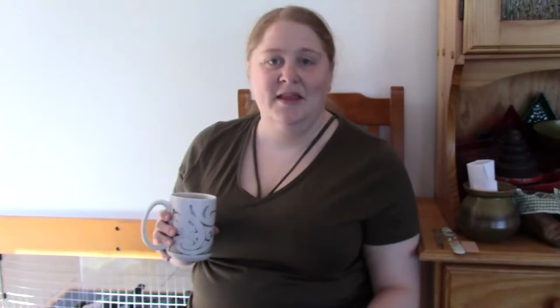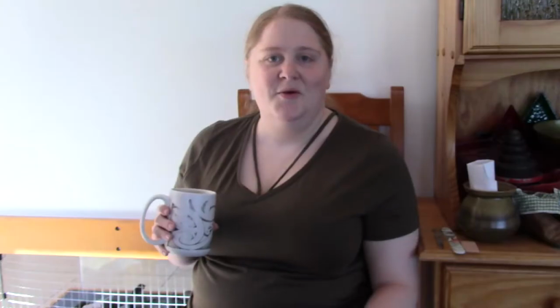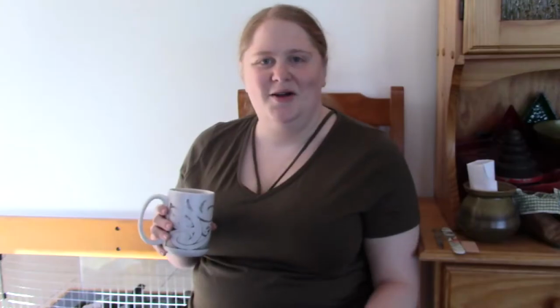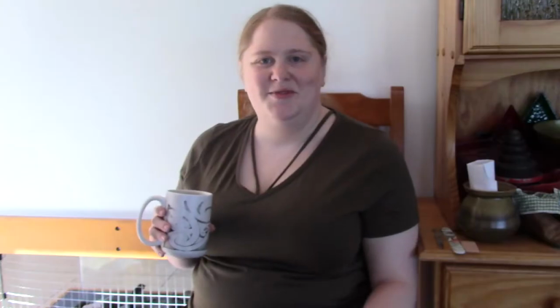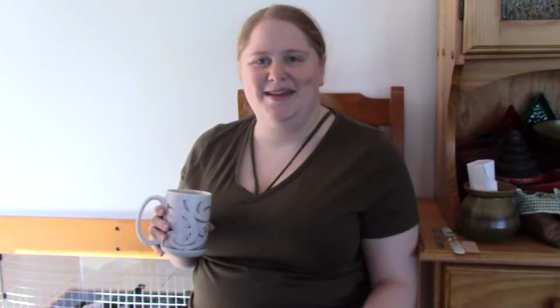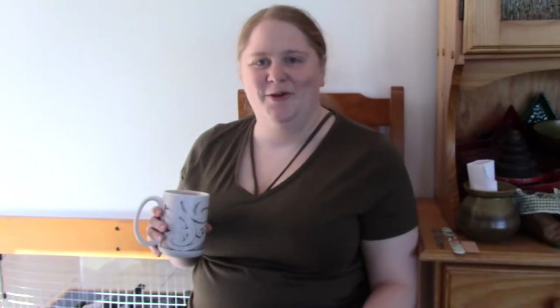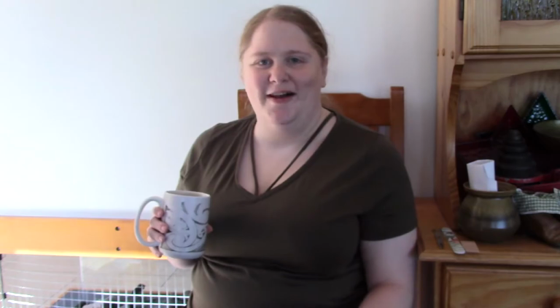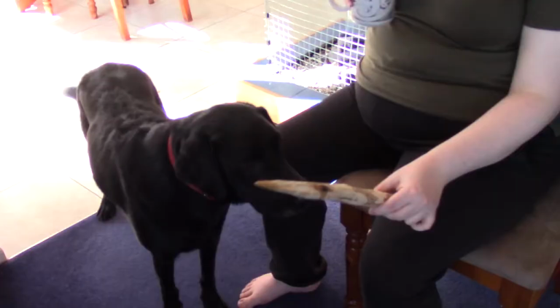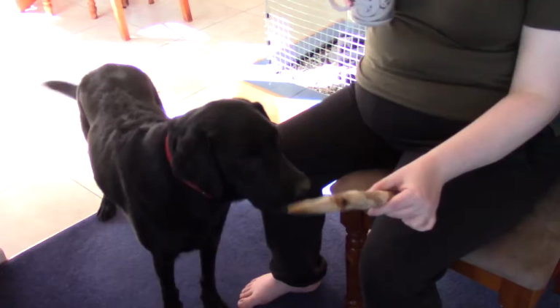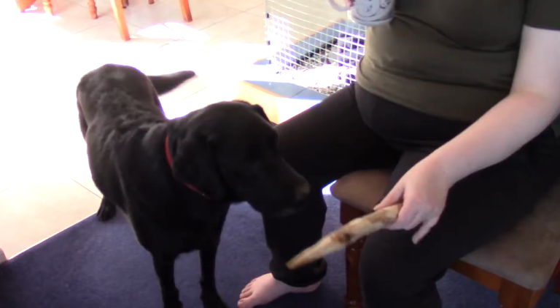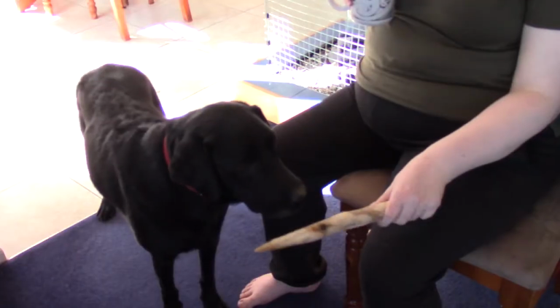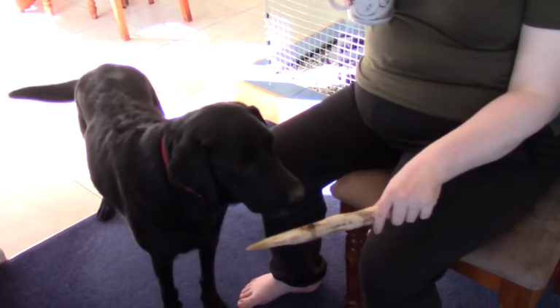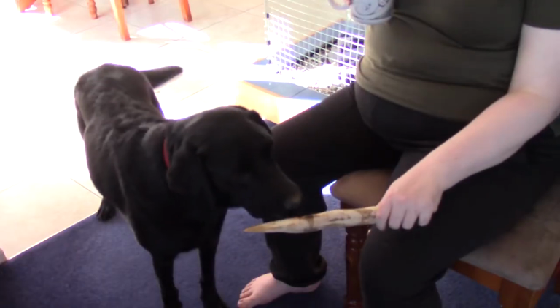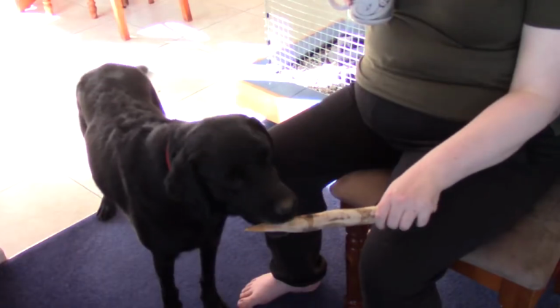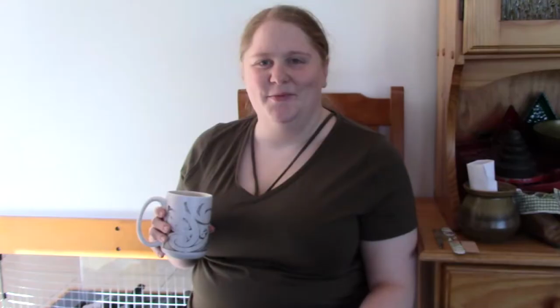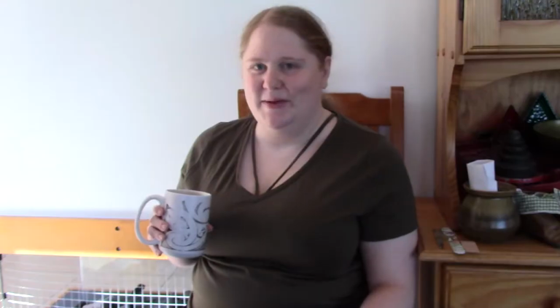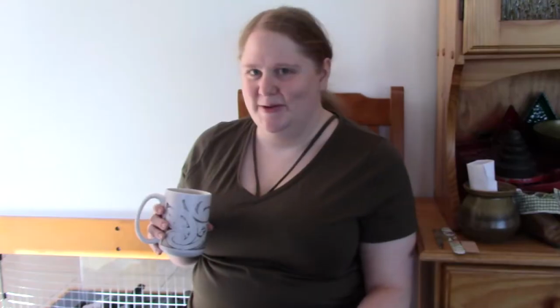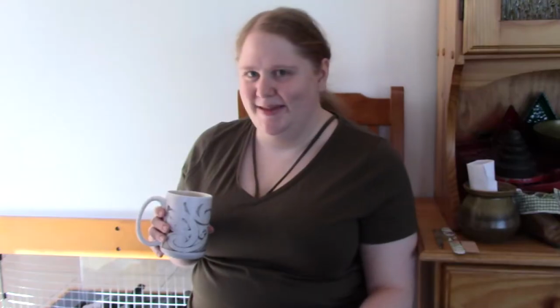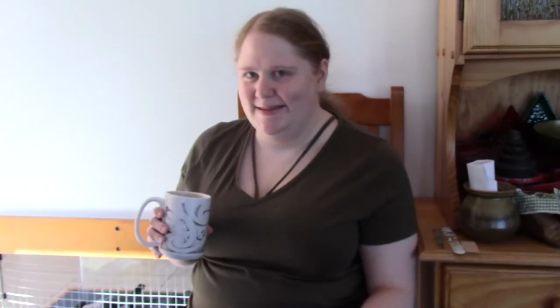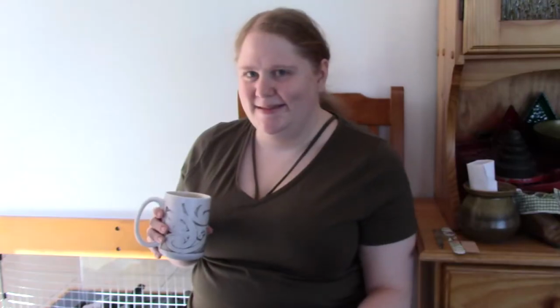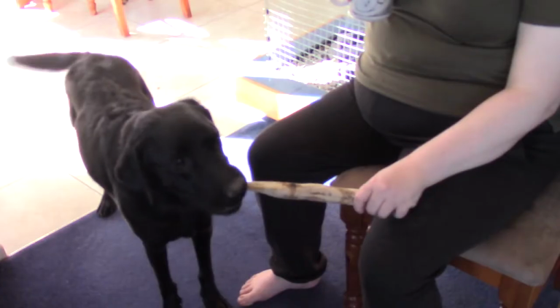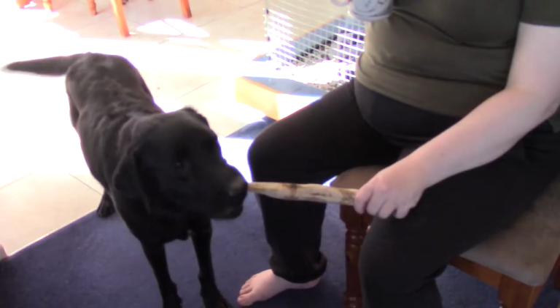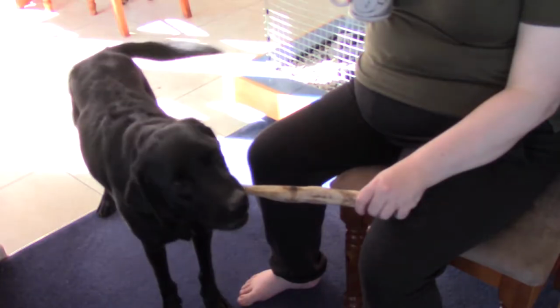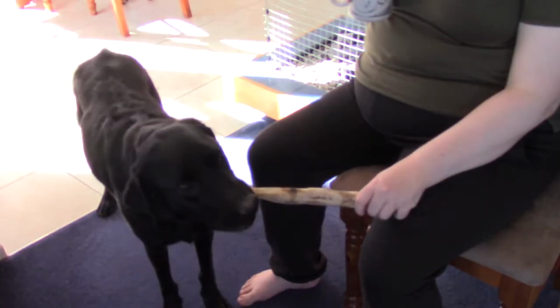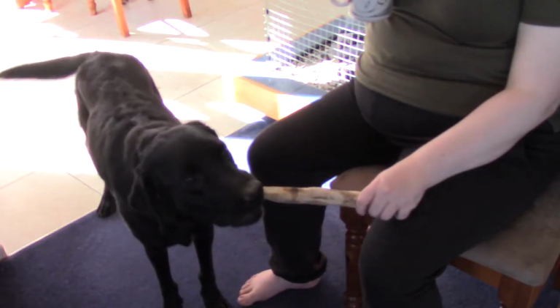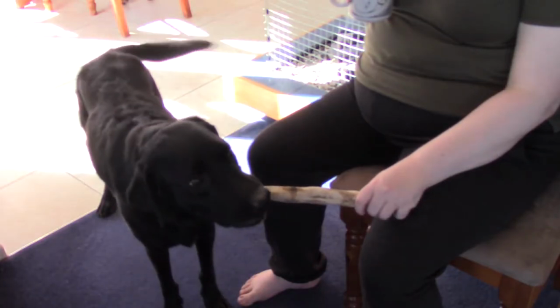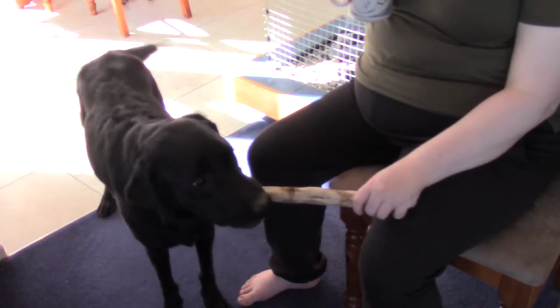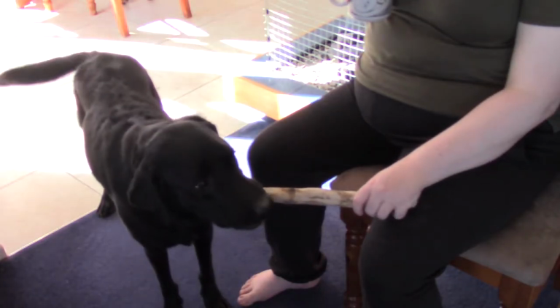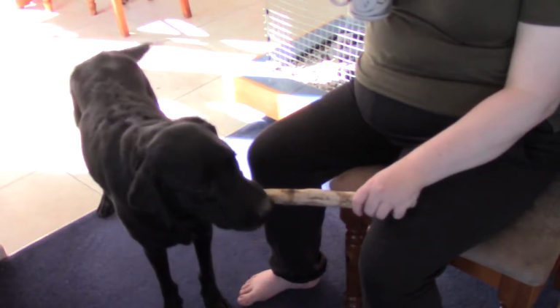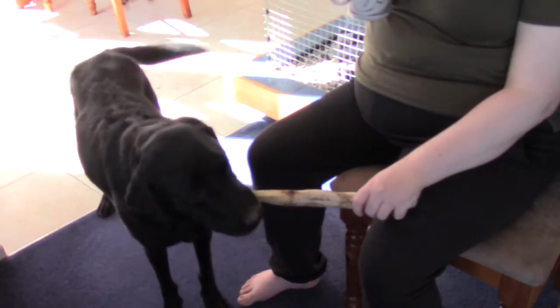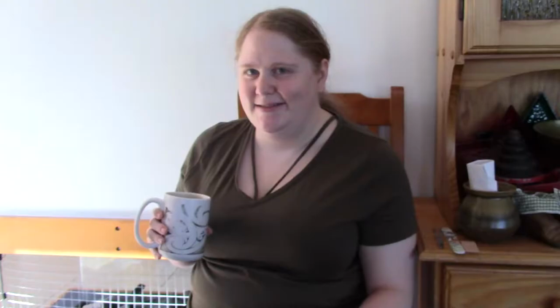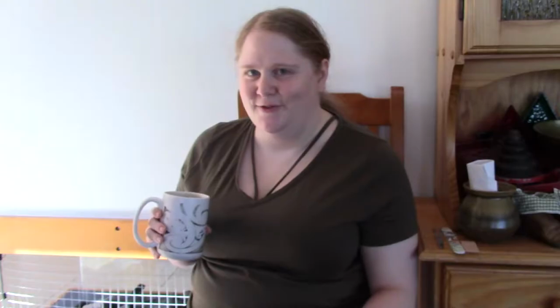Welcome to Geekko Farm, where we do things differently.